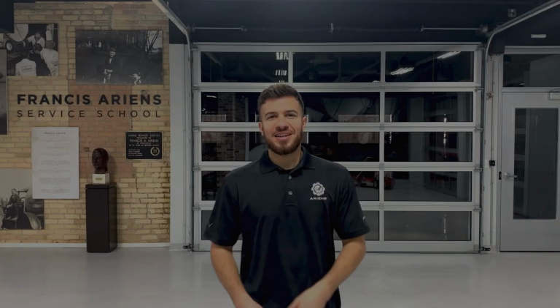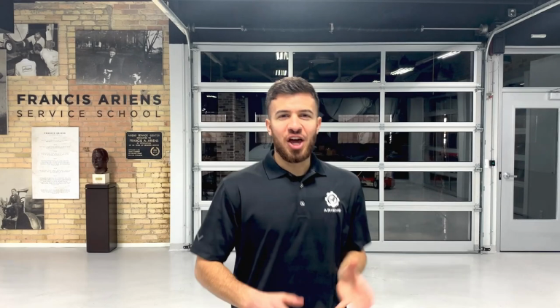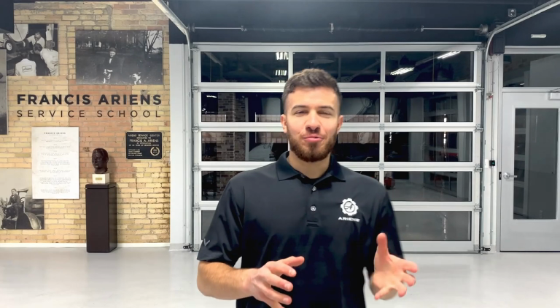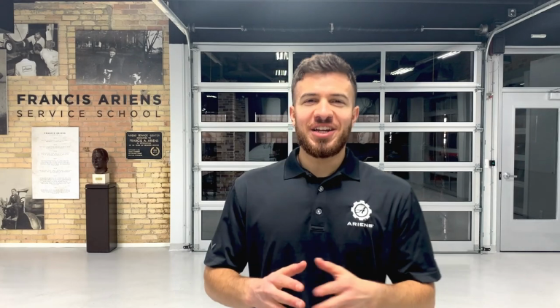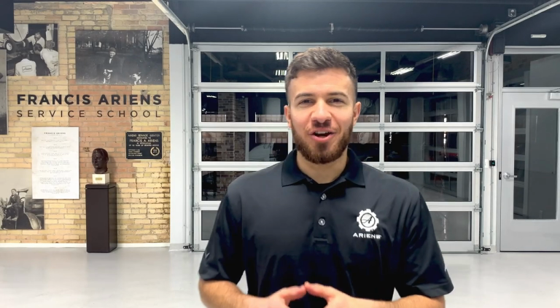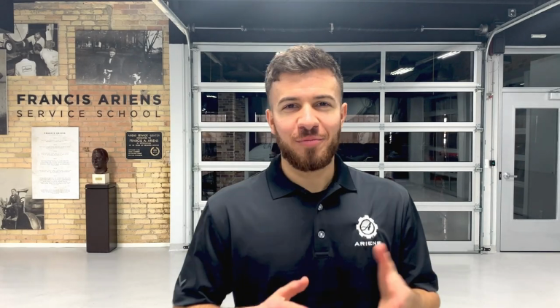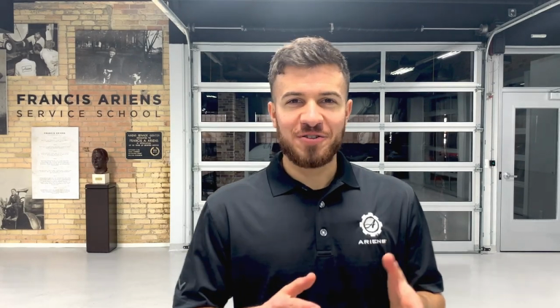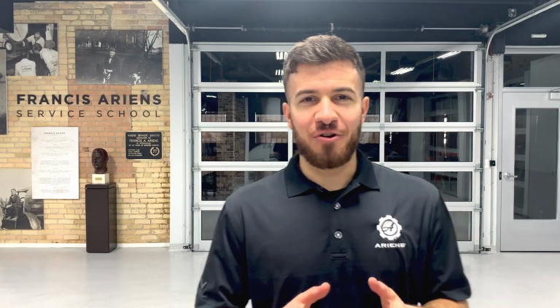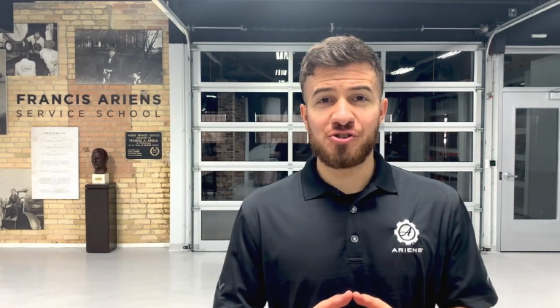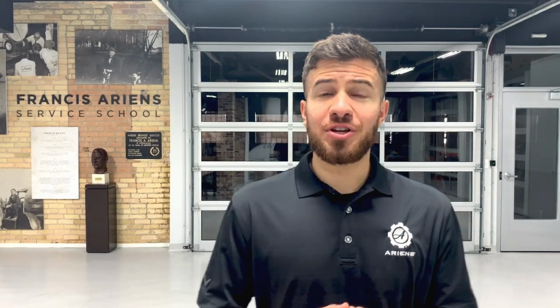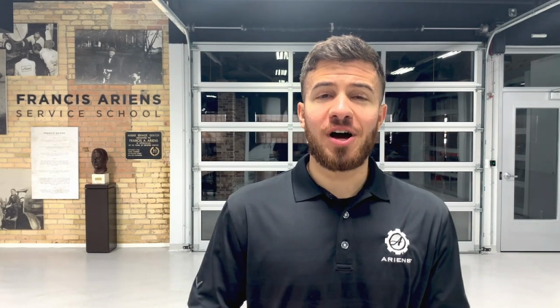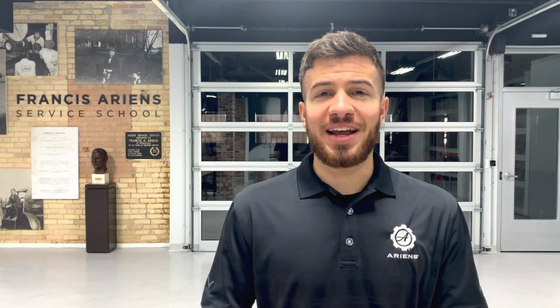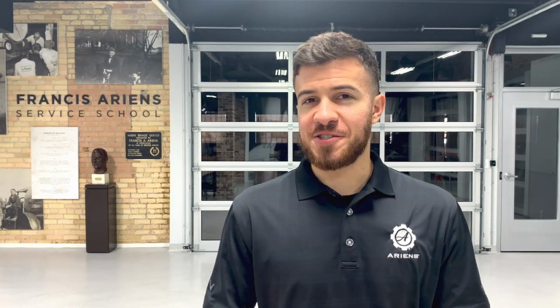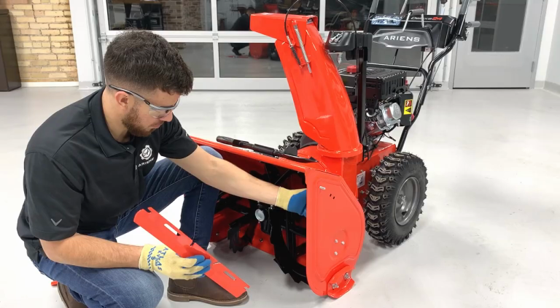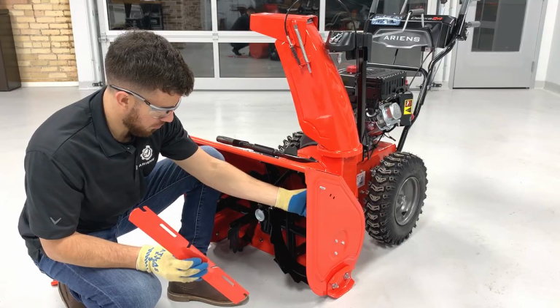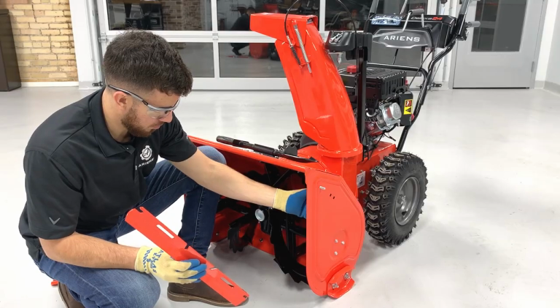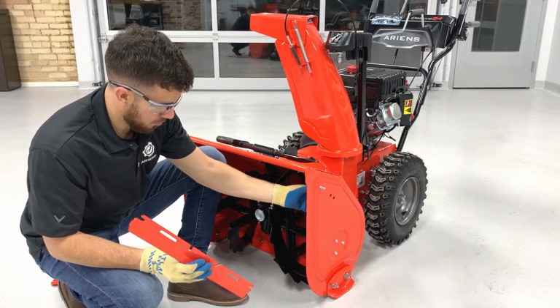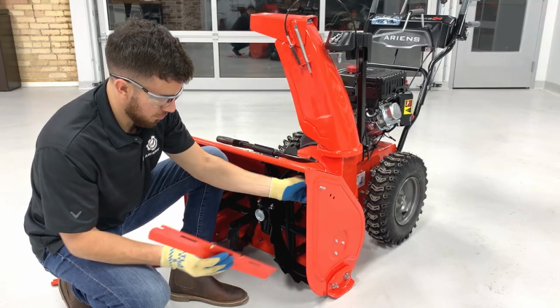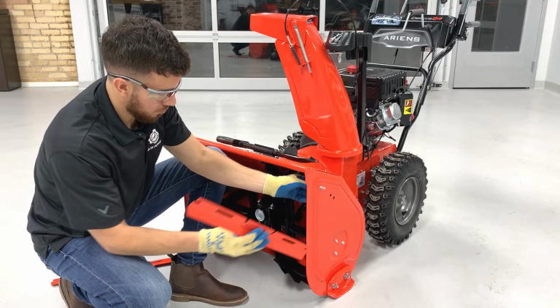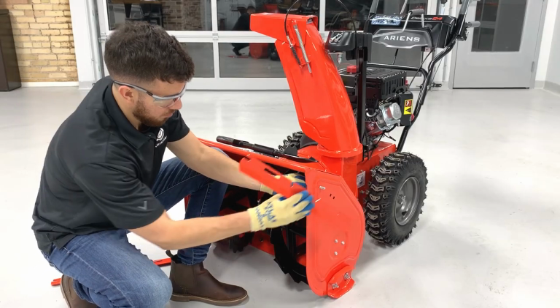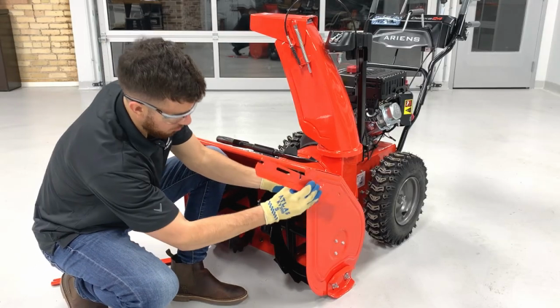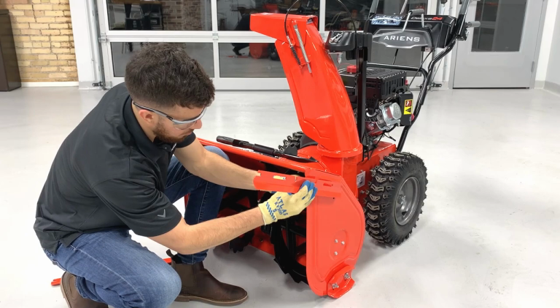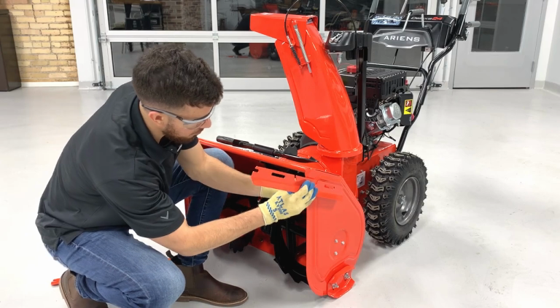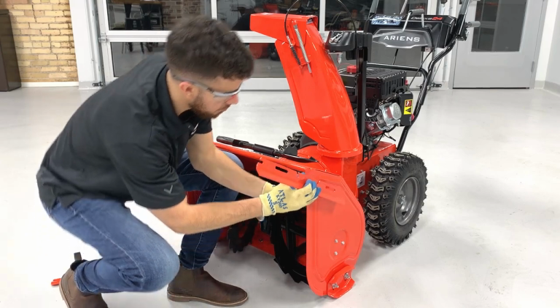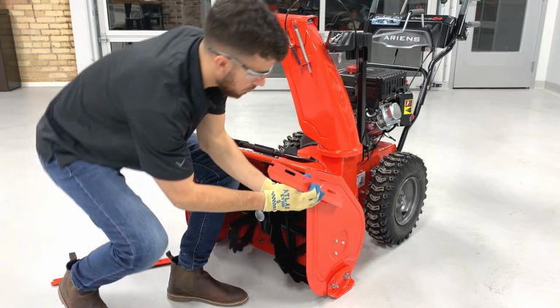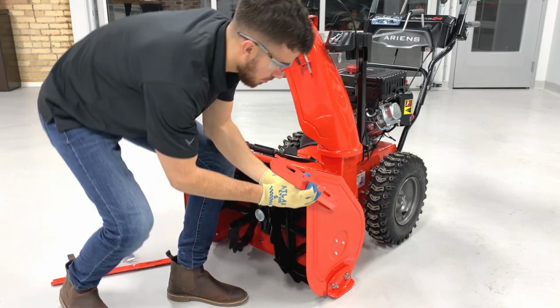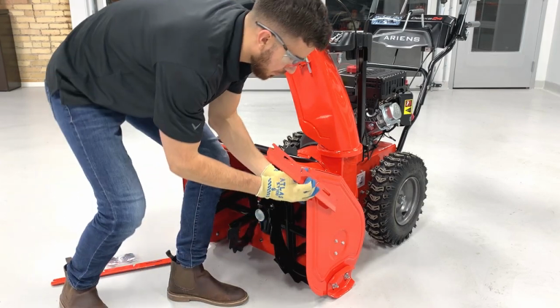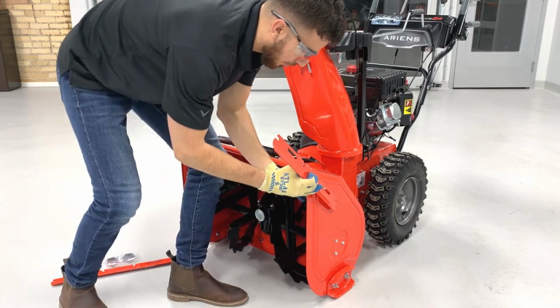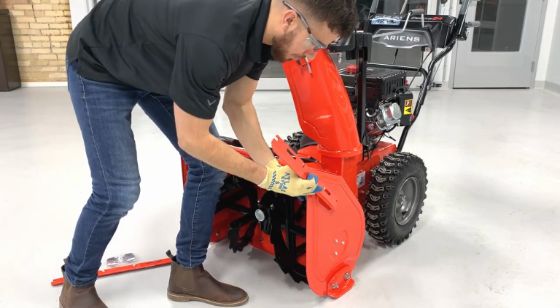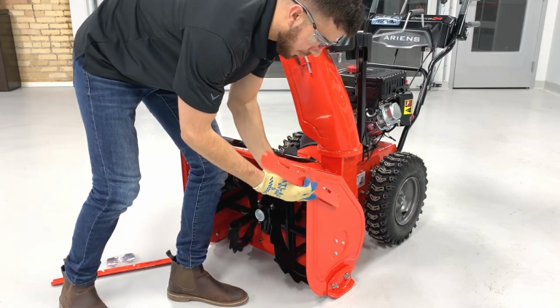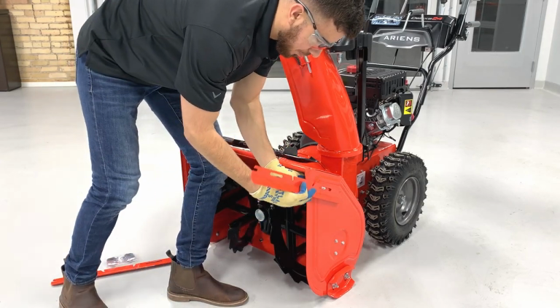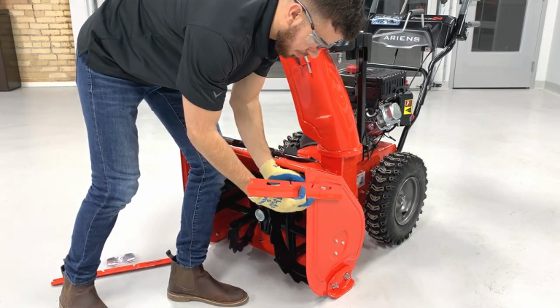Hi everyone, Aaron from Aaron's Co here showing you why adding a set of drift cutters to your snow thrower will make throwing snow easier this winter.